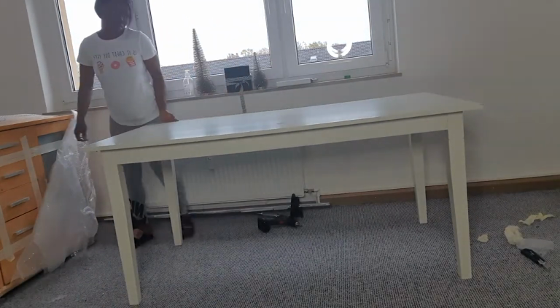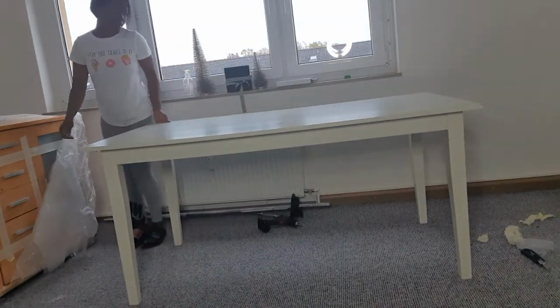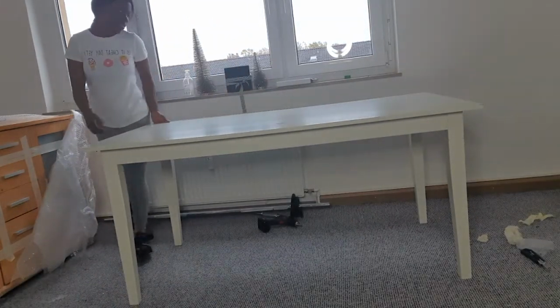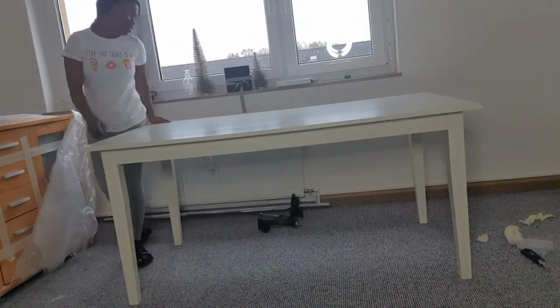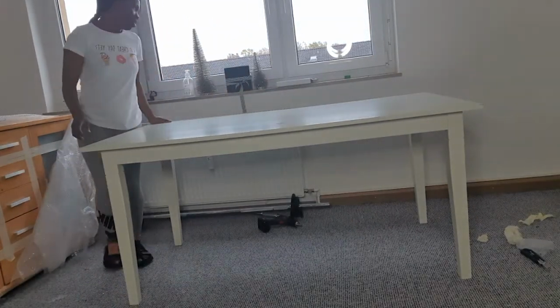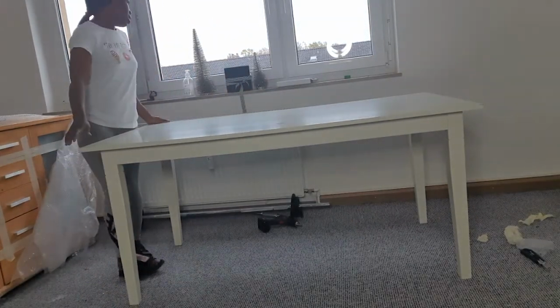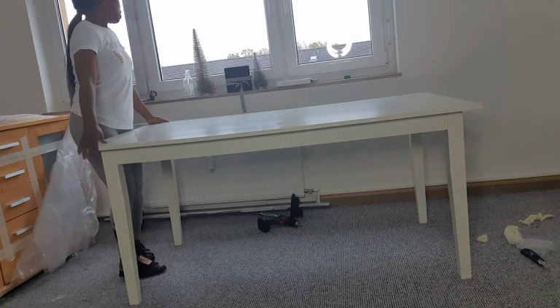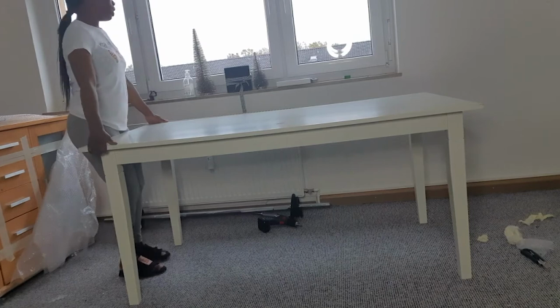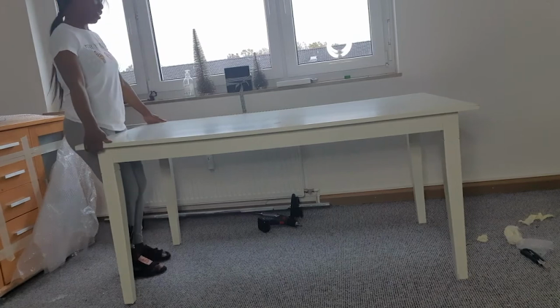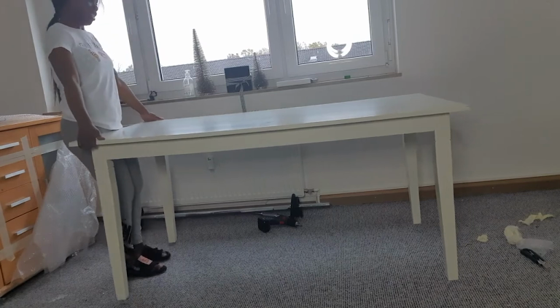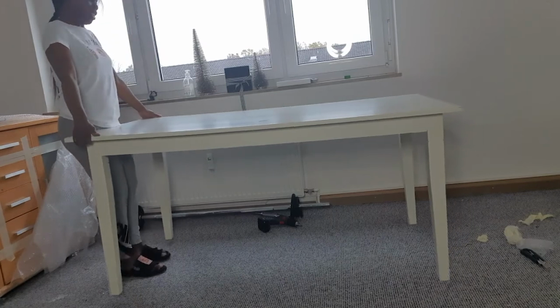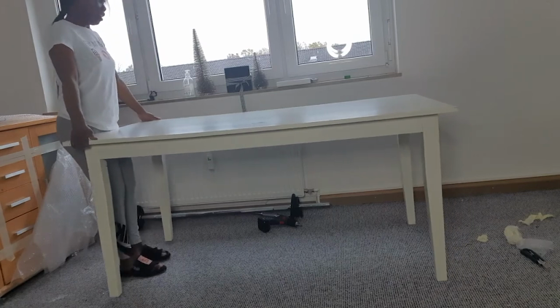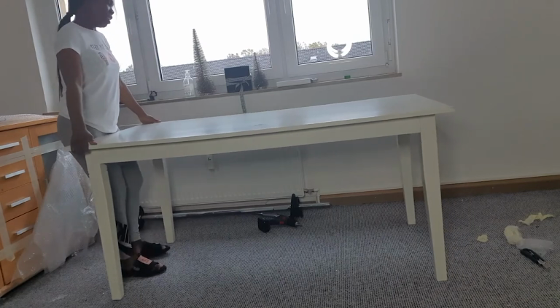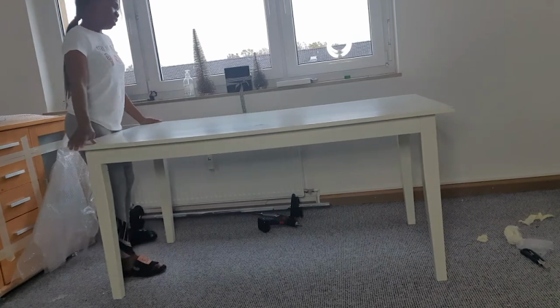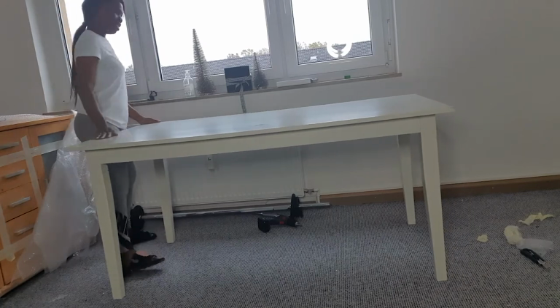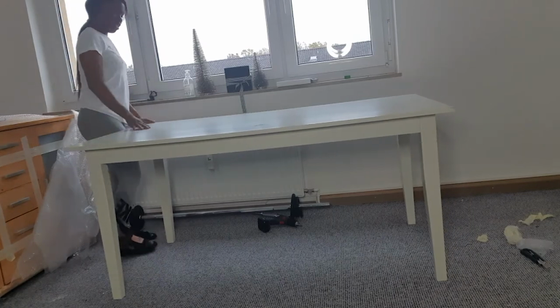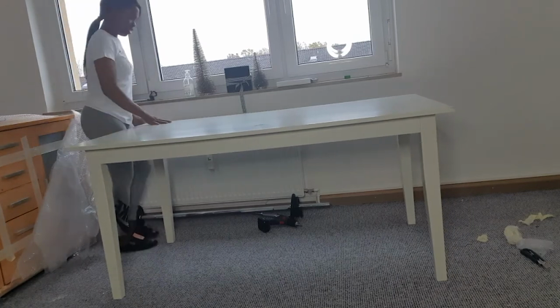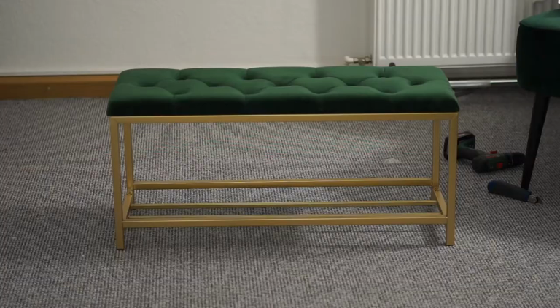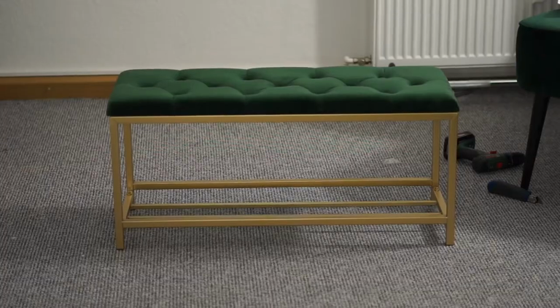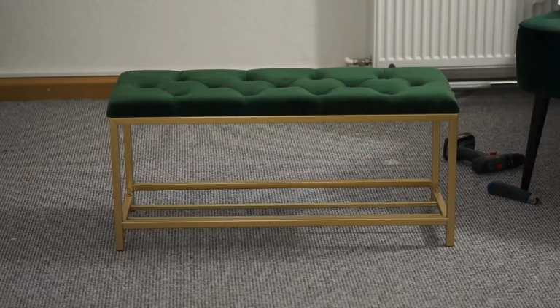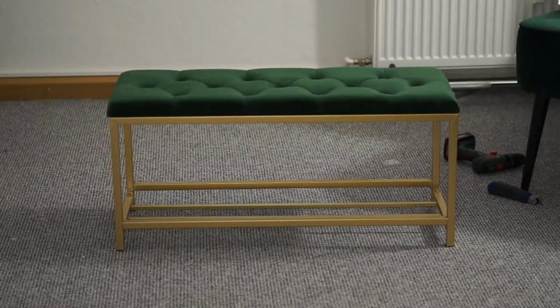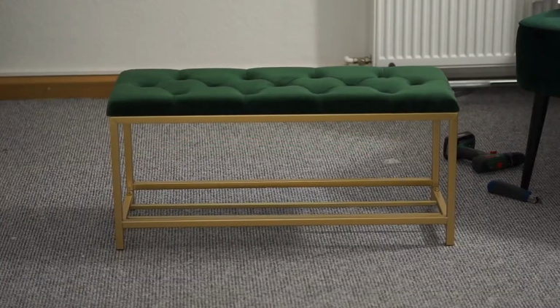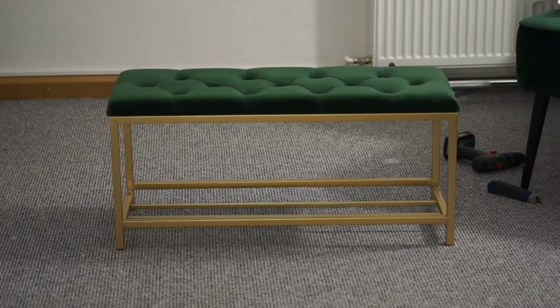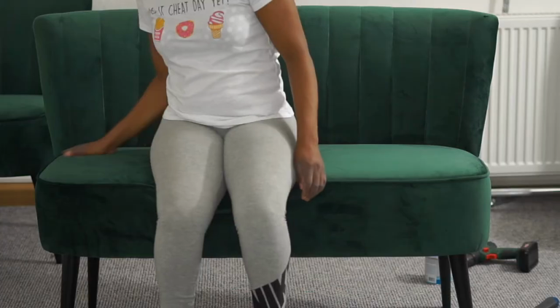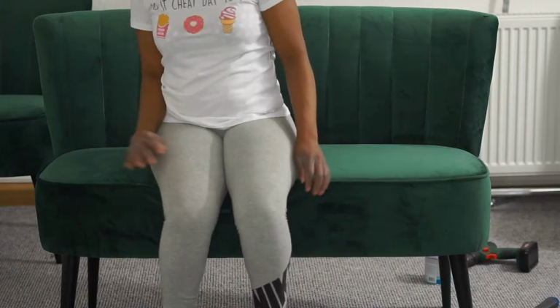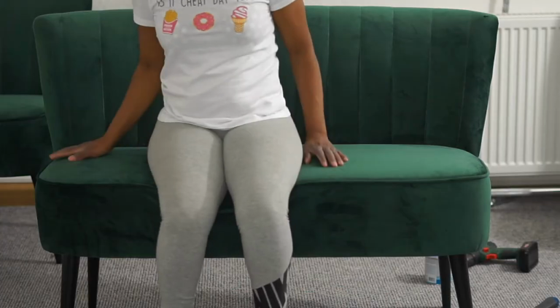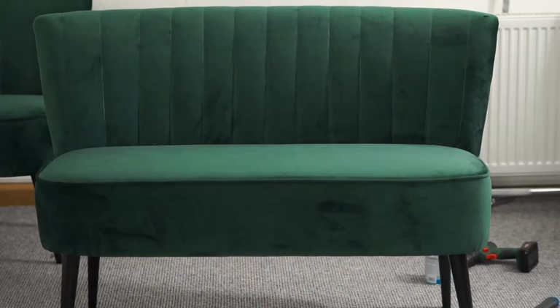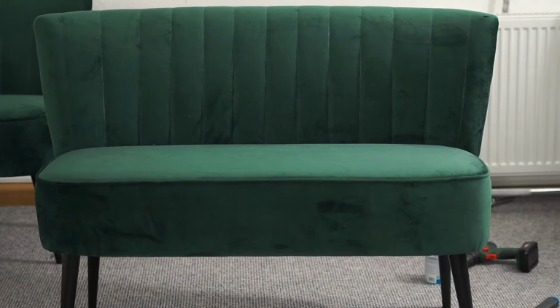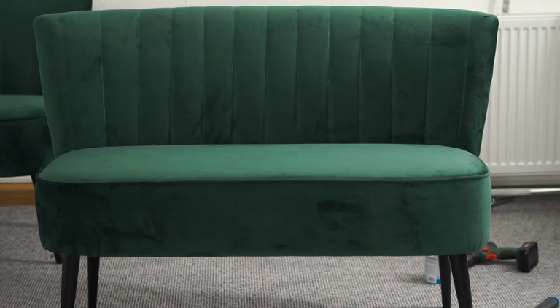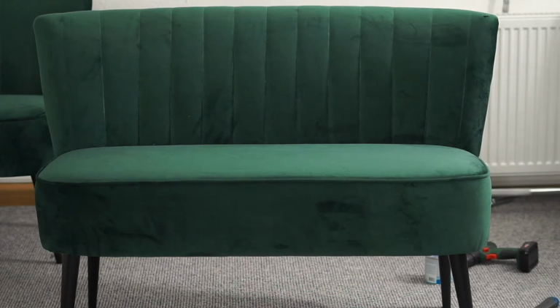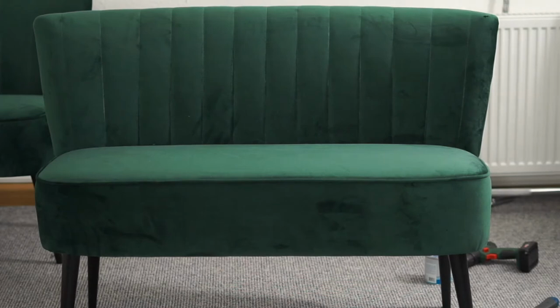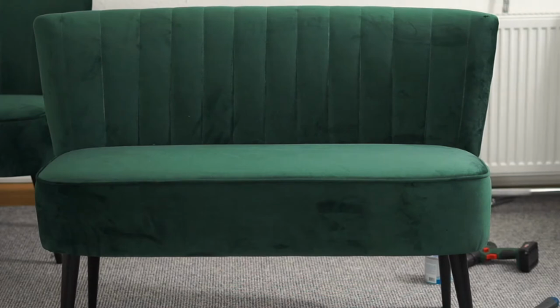Just a summary — so all together, I have assembled a dining table, a stool, a bench and some chairs.